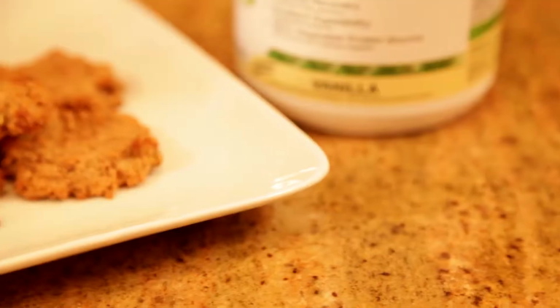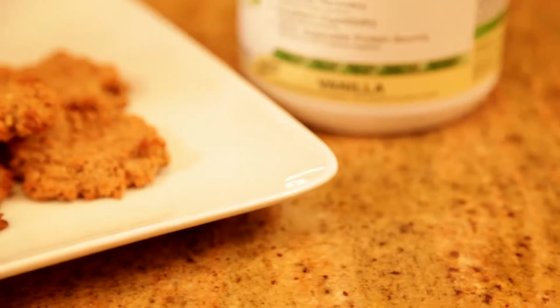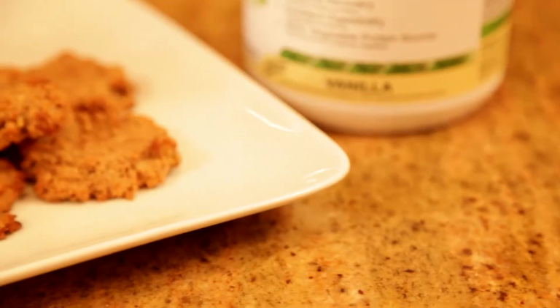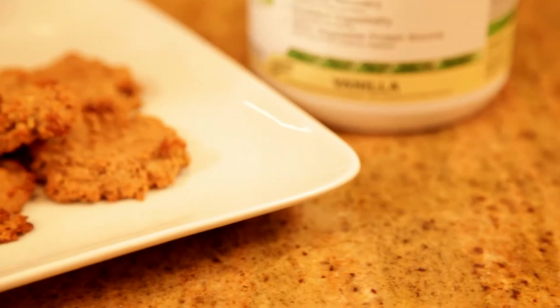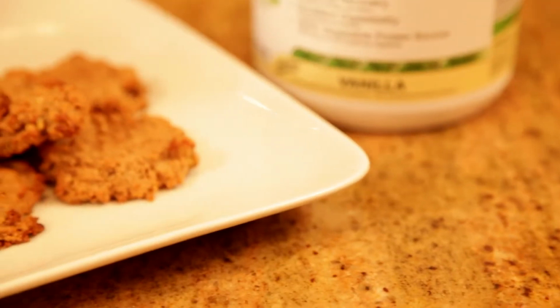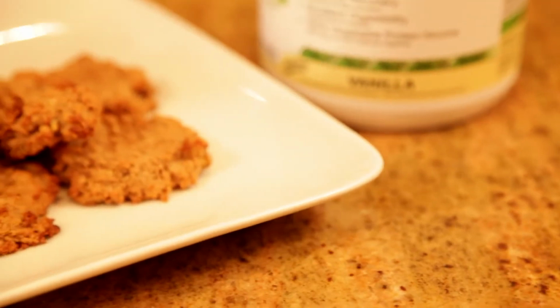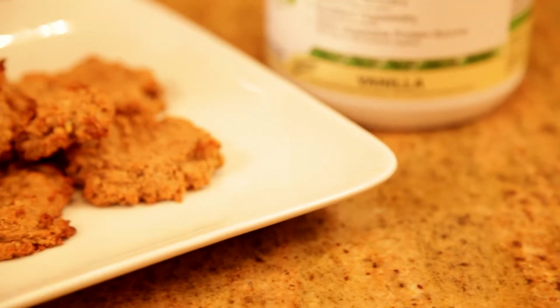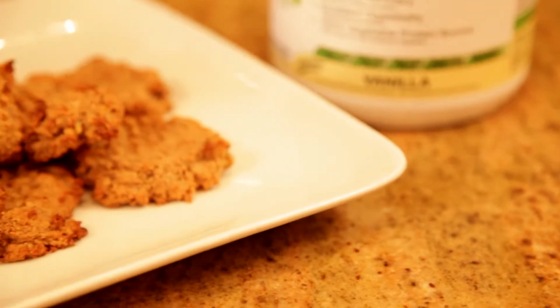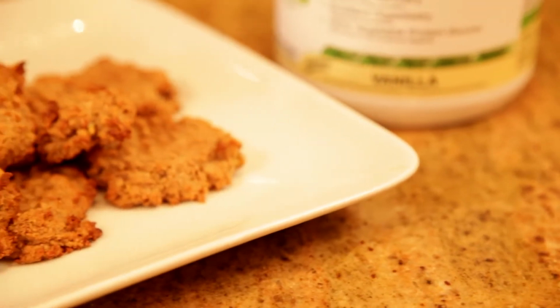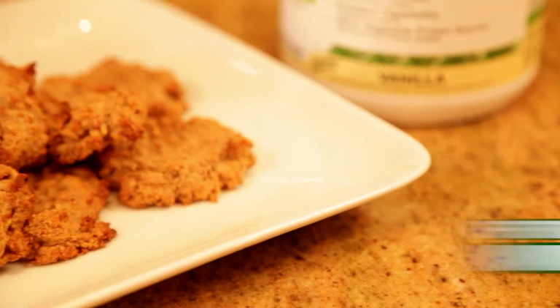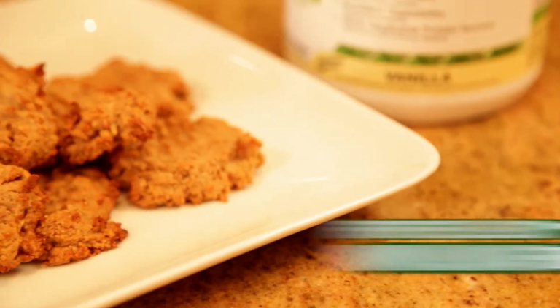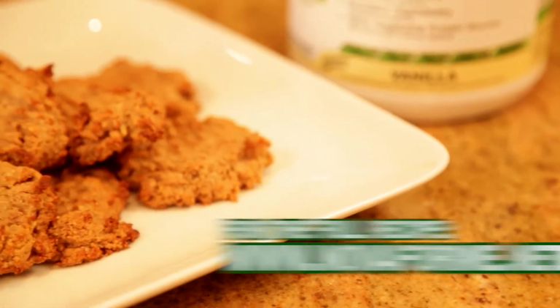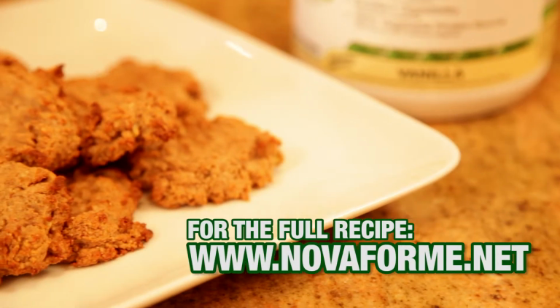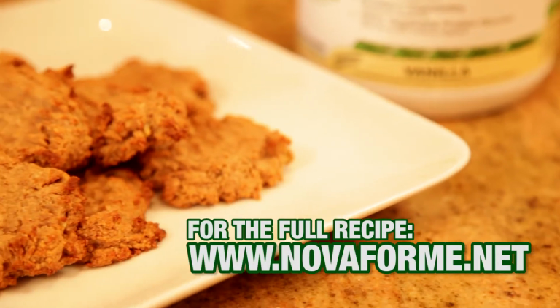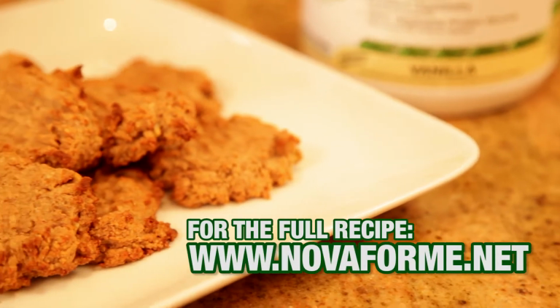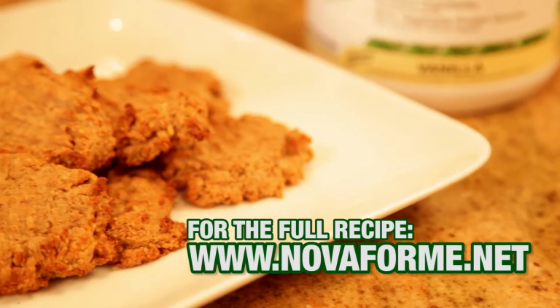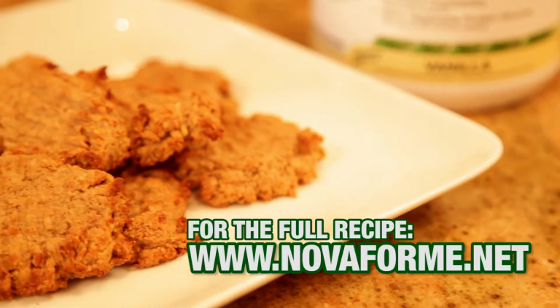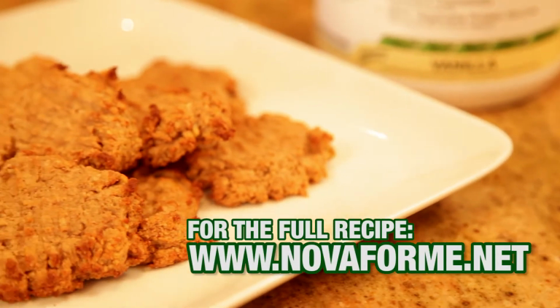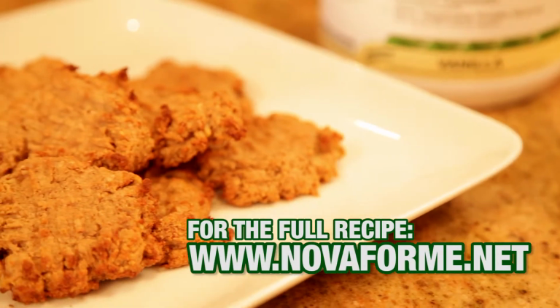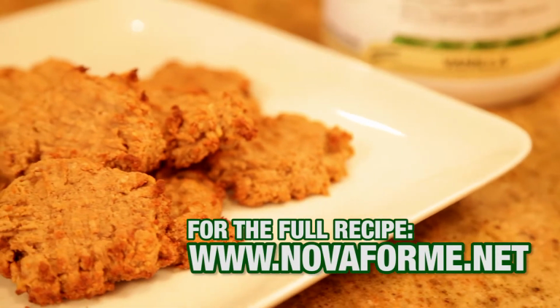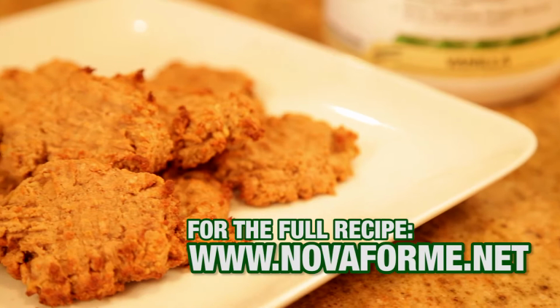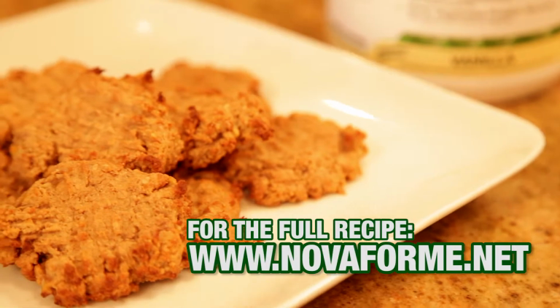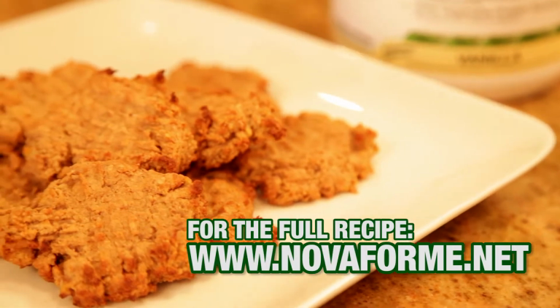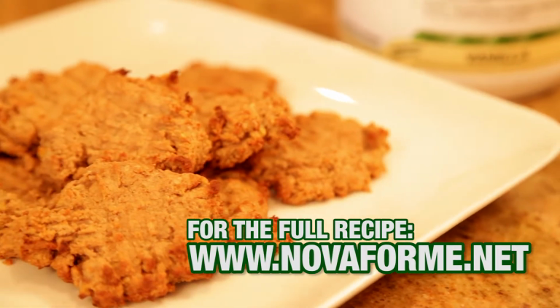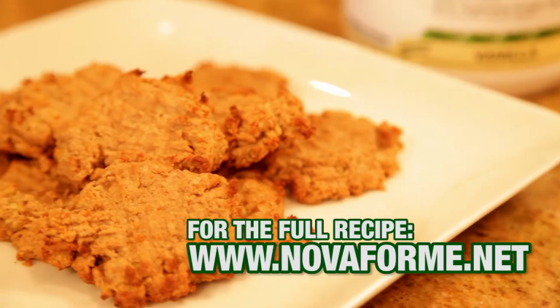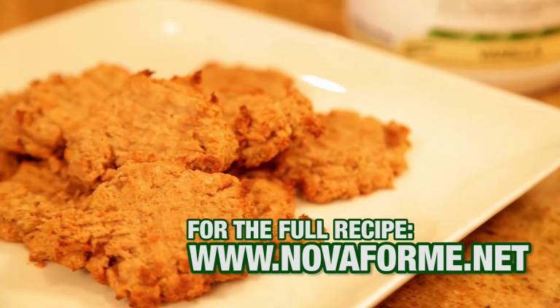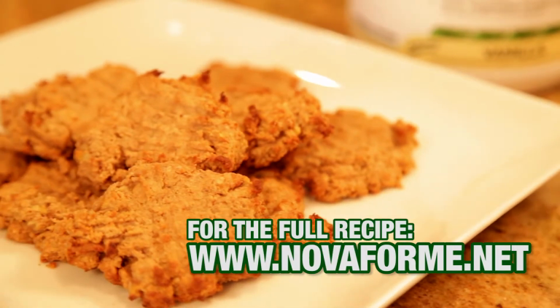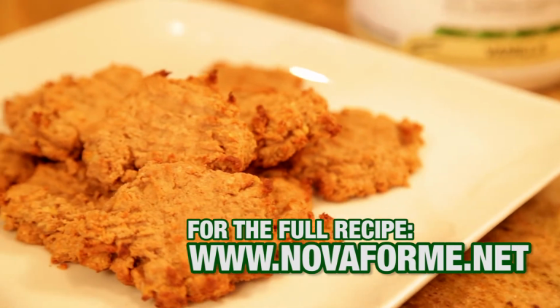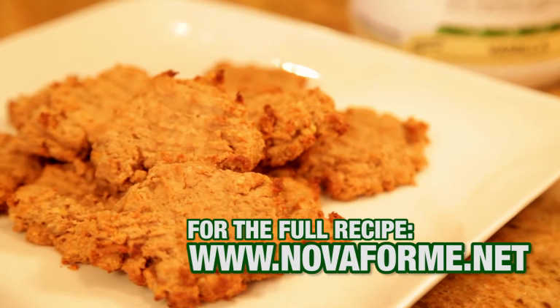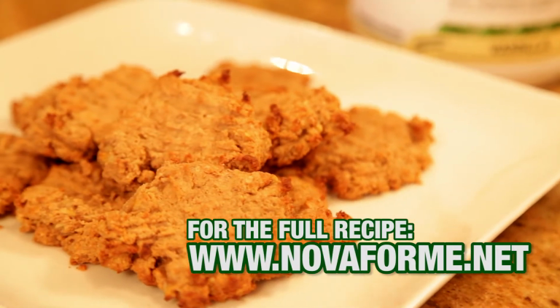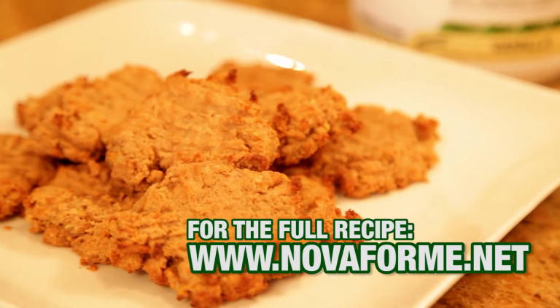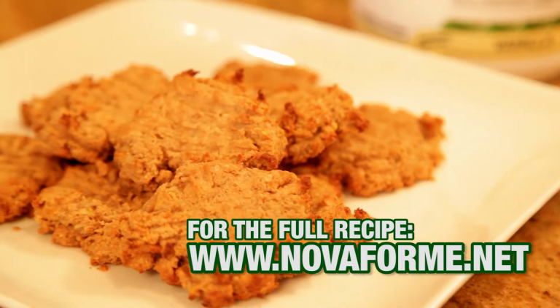For the full recipe, visit Novaform.net and be sure to subscribe to our YouTube channel for more recipes coming soon.